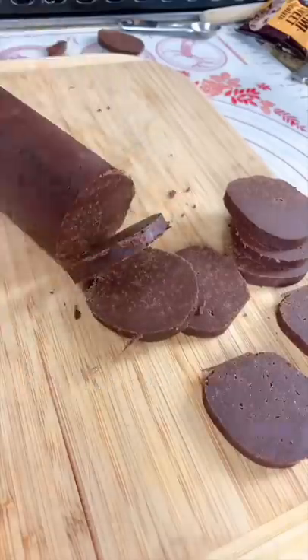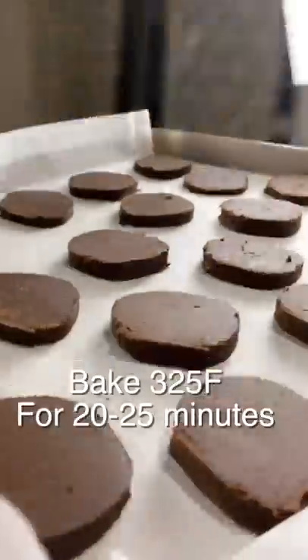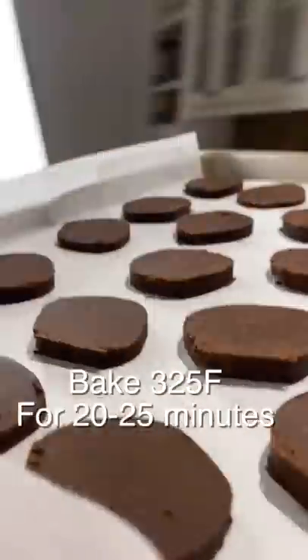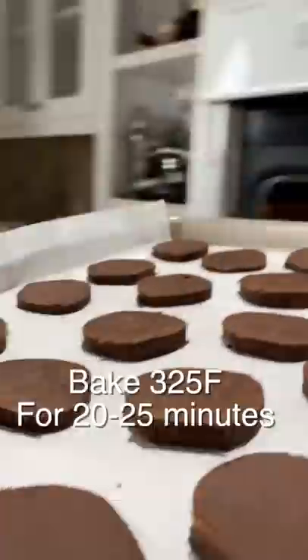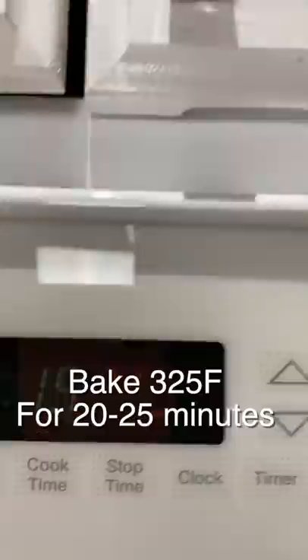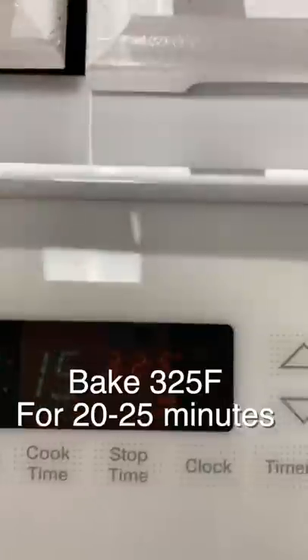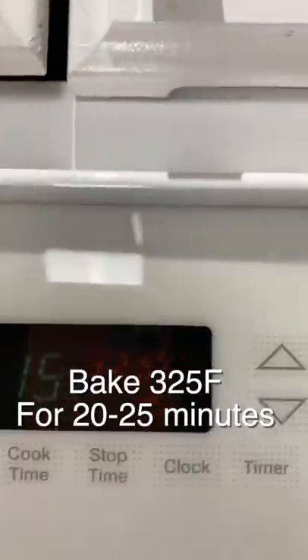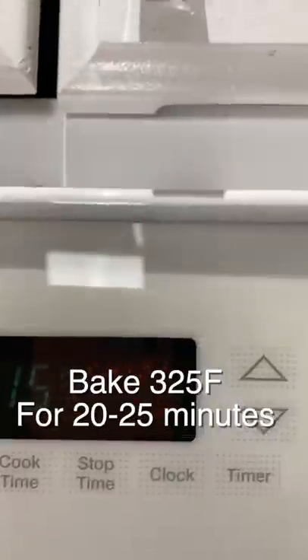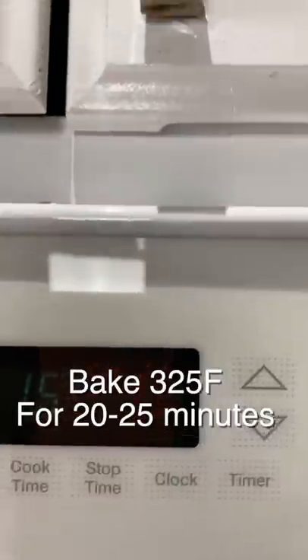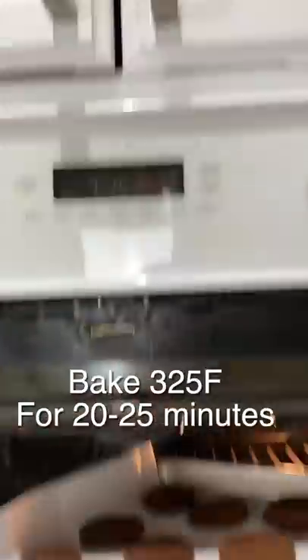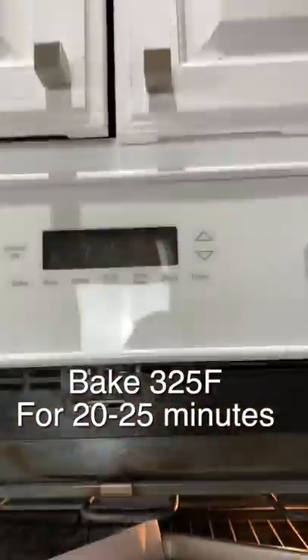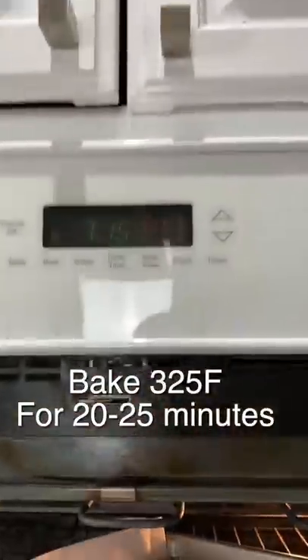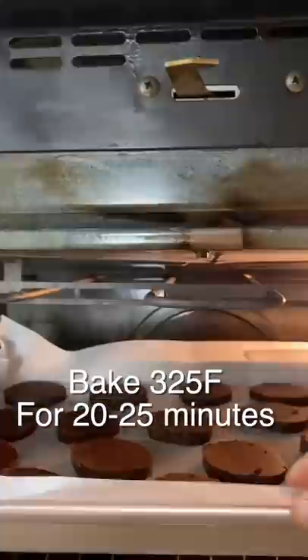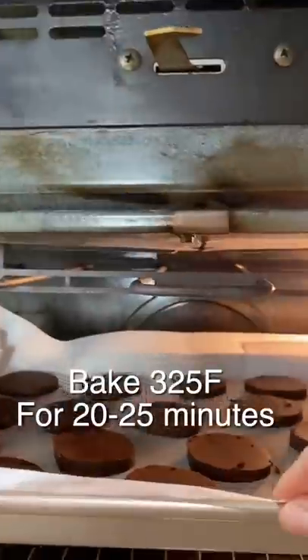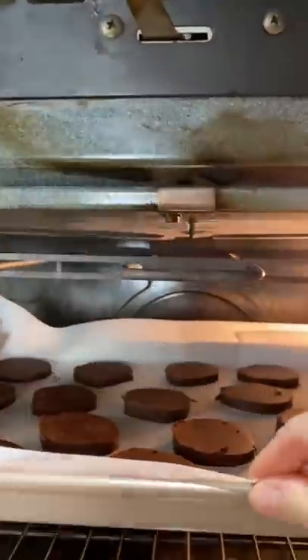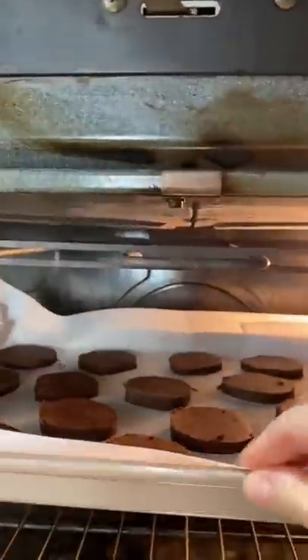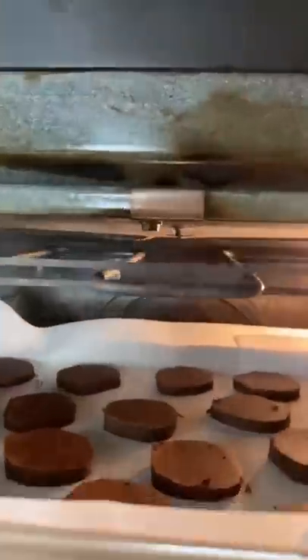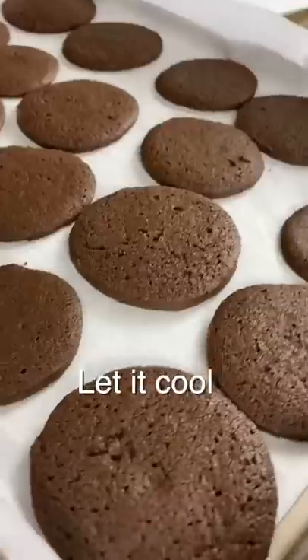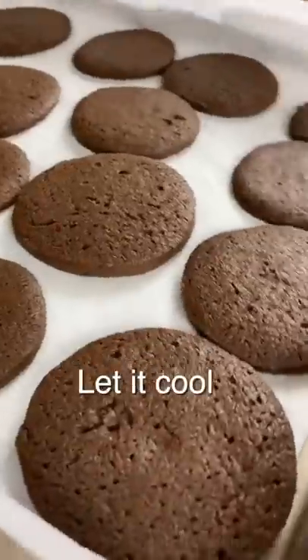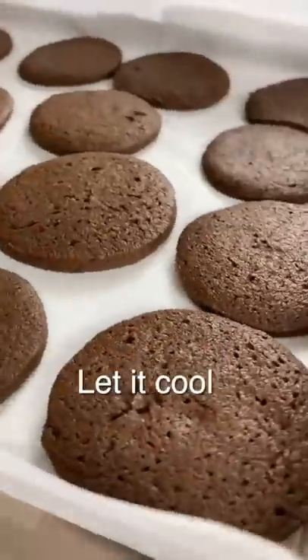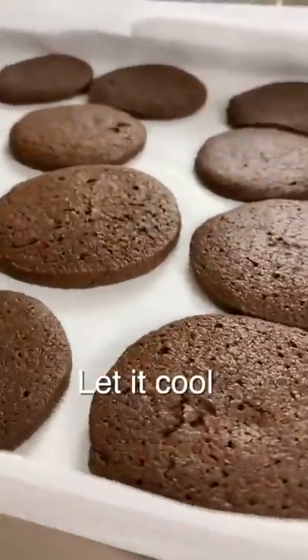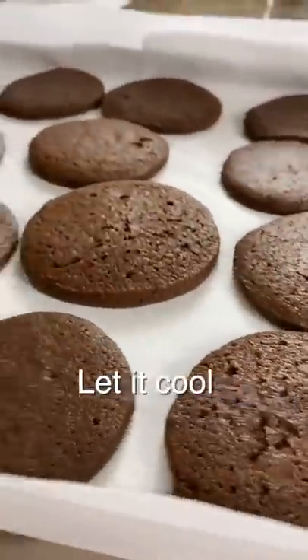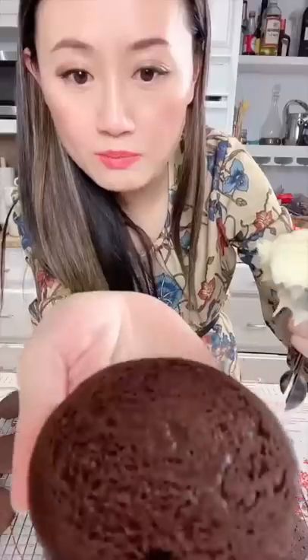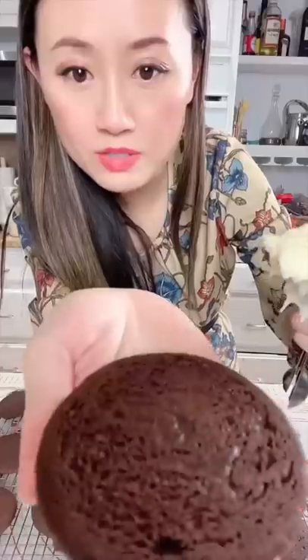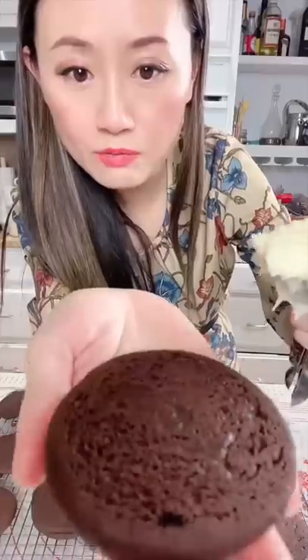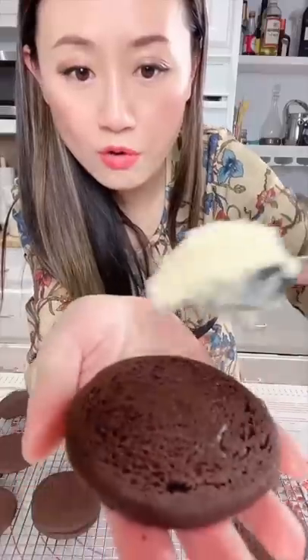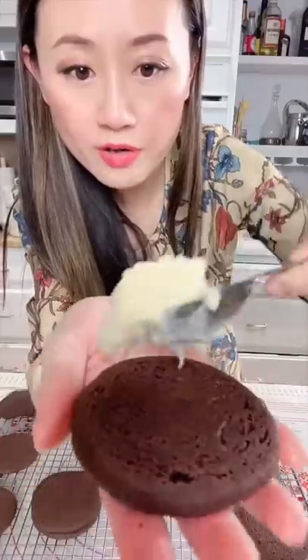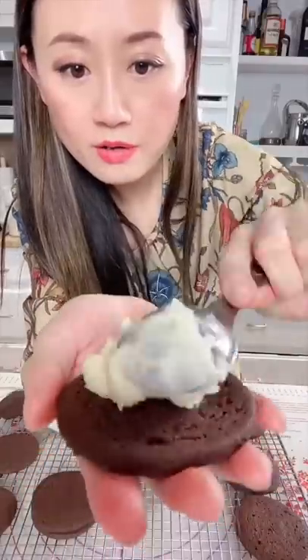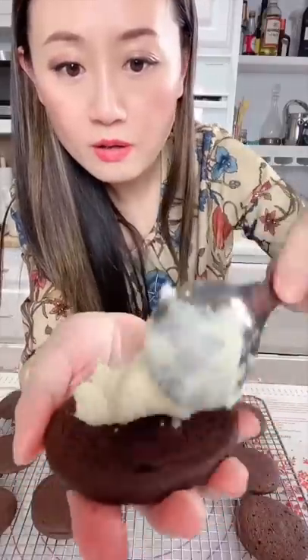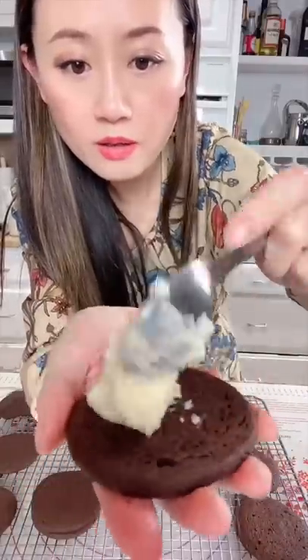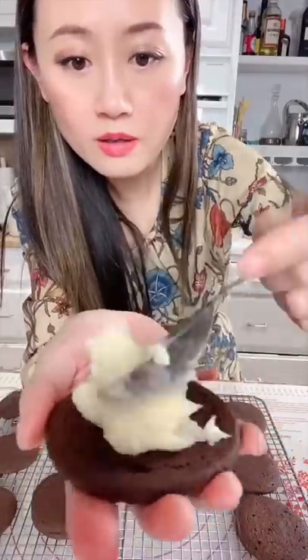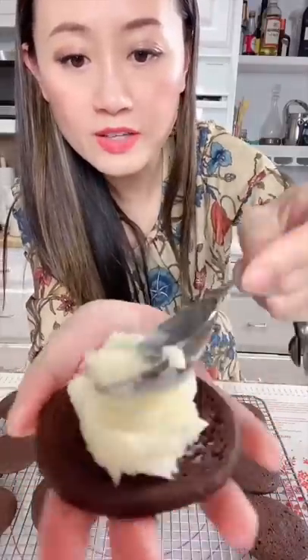Now we bake in the oven at 325°F for 20 to 25 minutes. Let it cool. Now we make the Oreo sandwich.